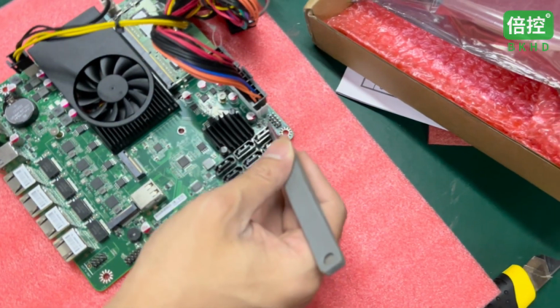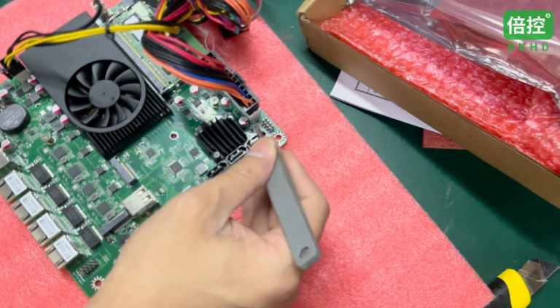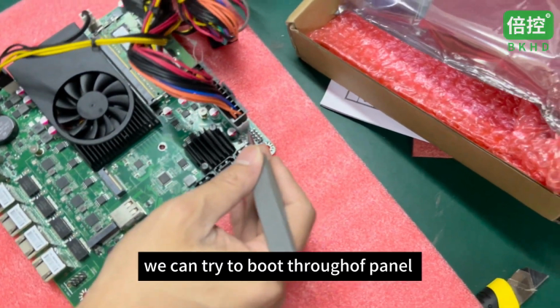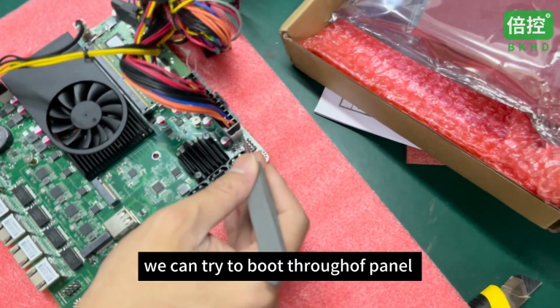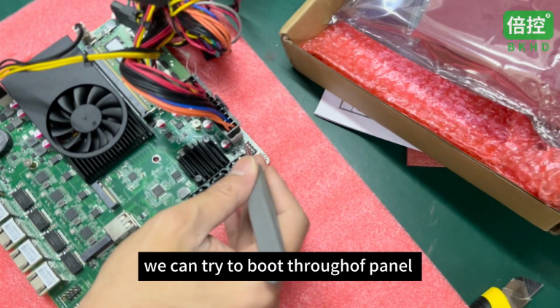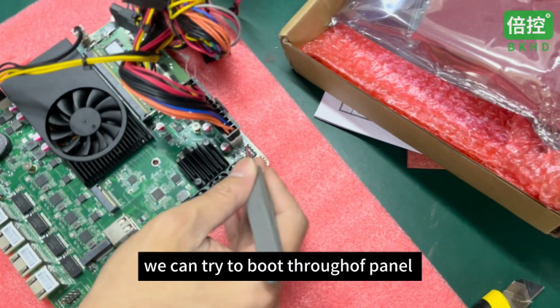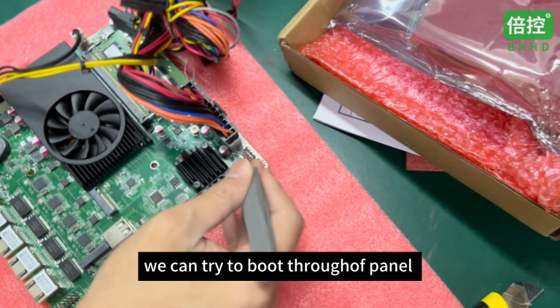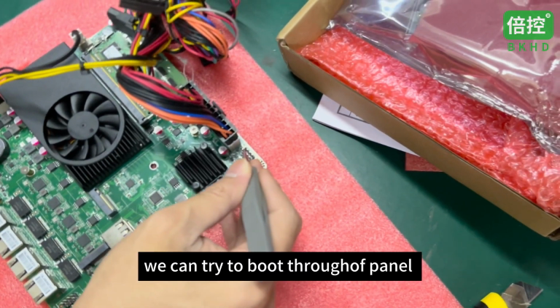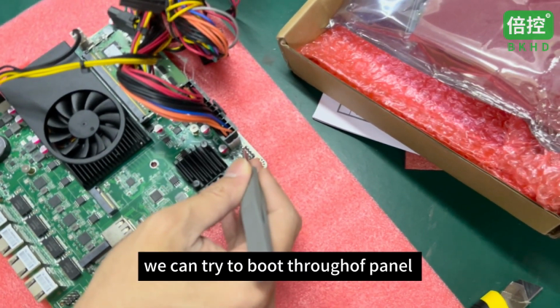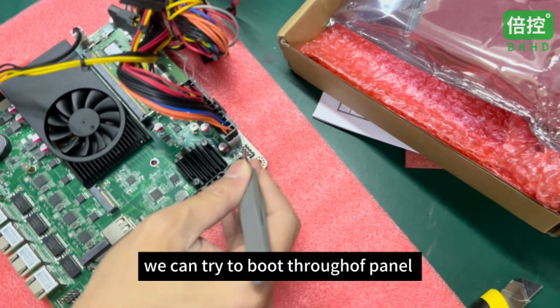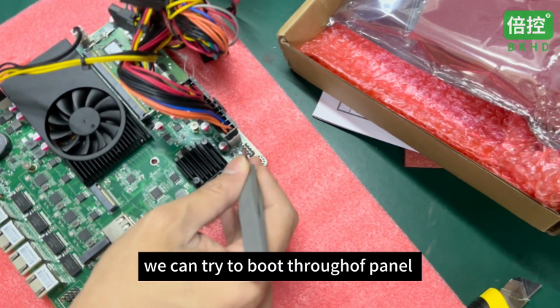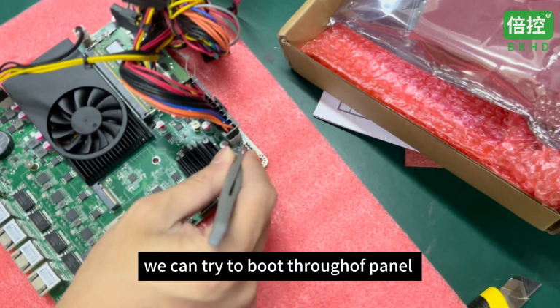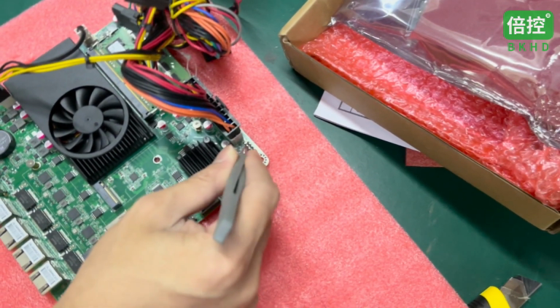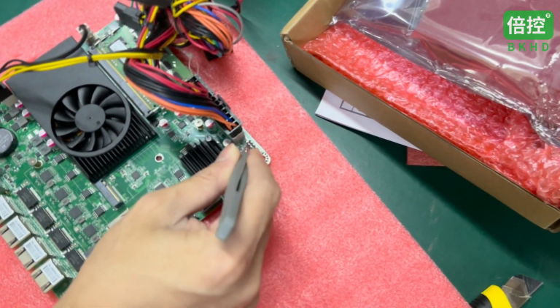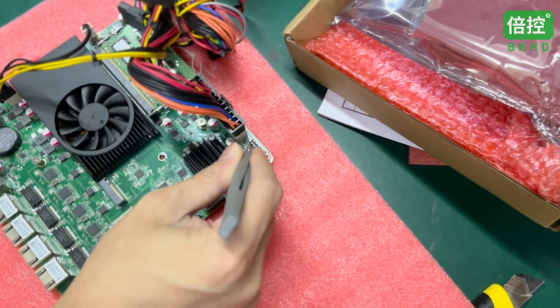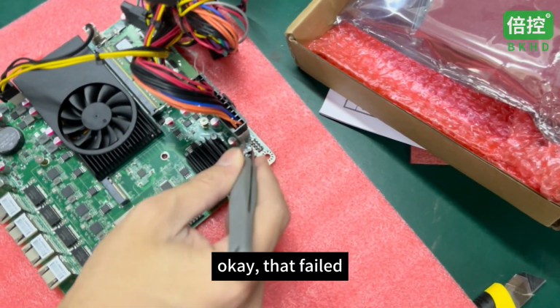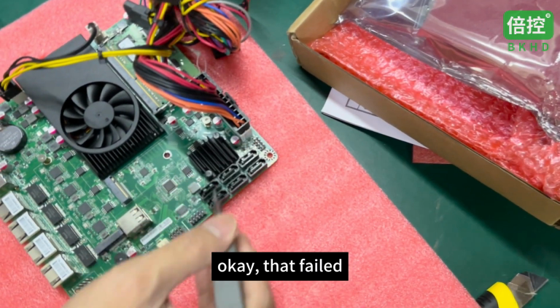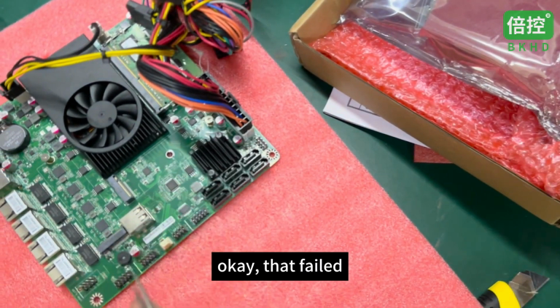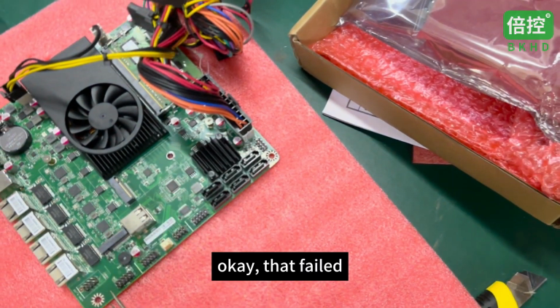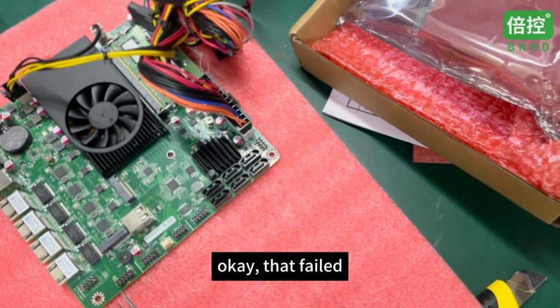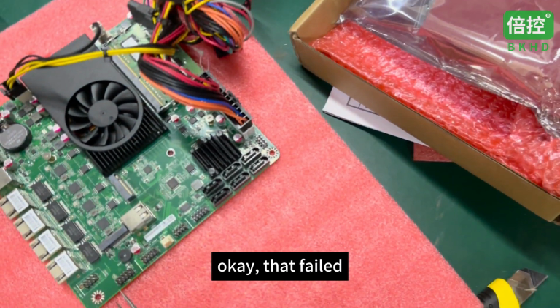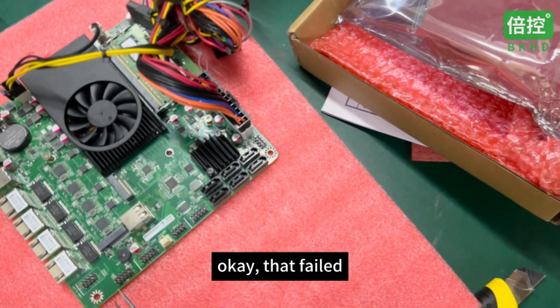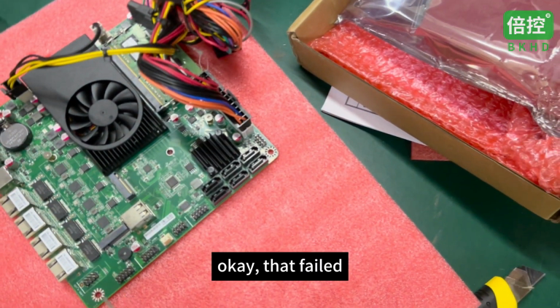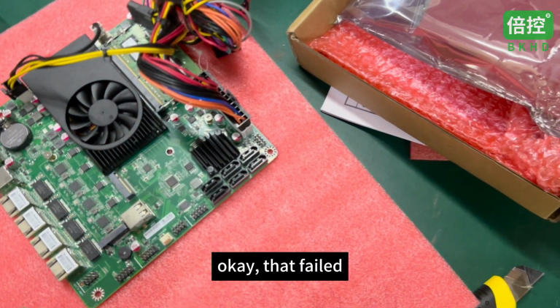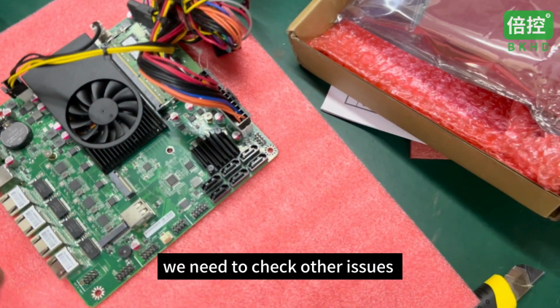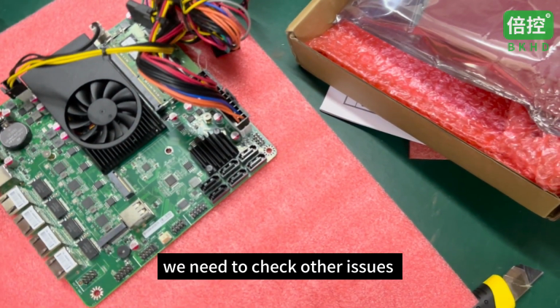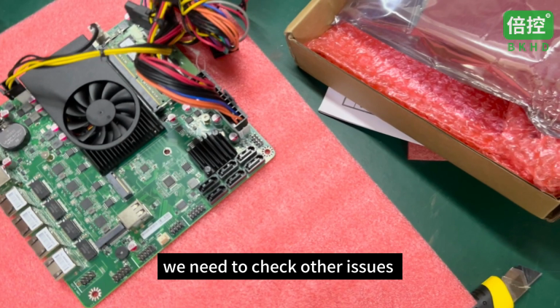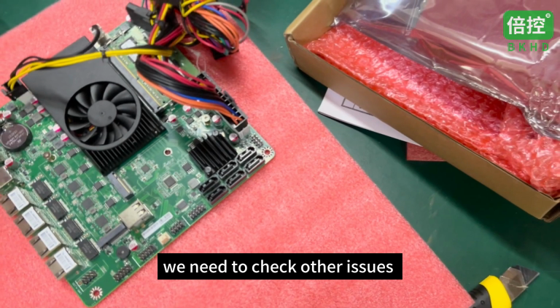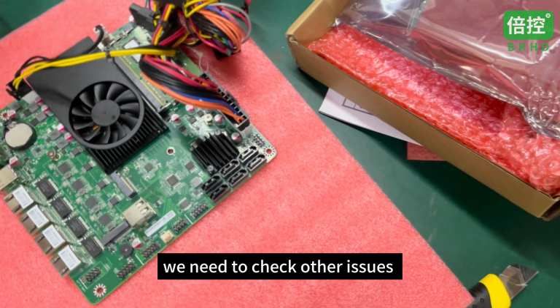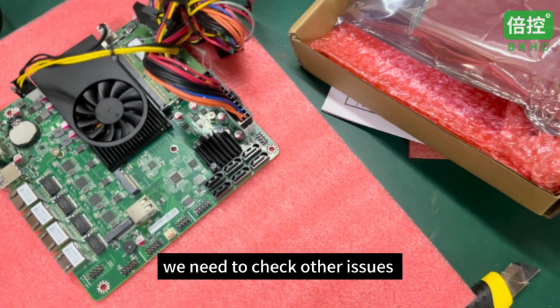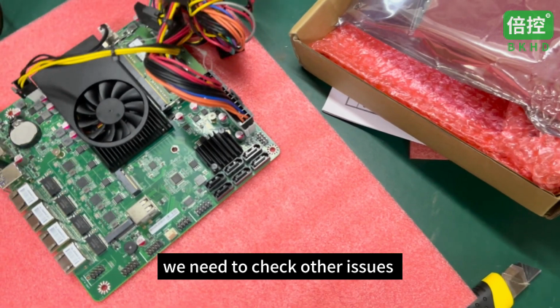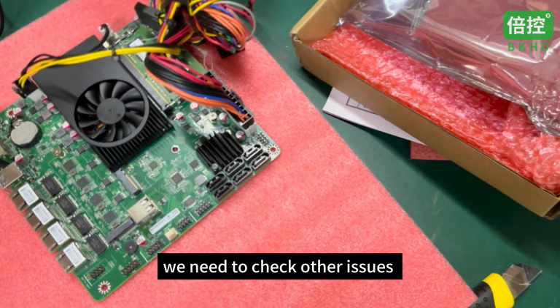We can try to boot through the f-panel. That failed, so we need to check other issues.